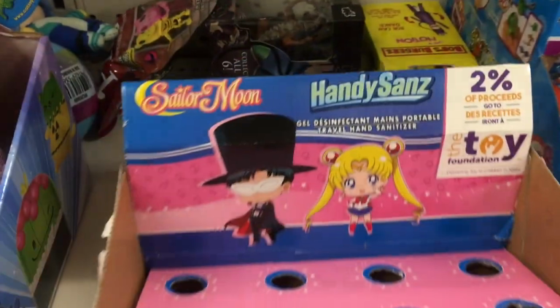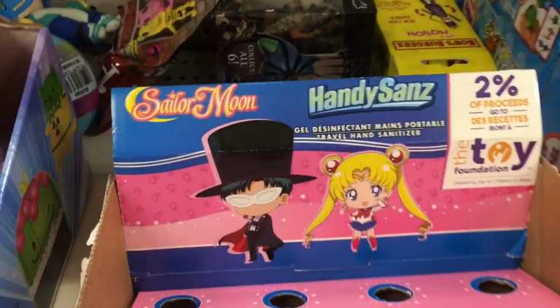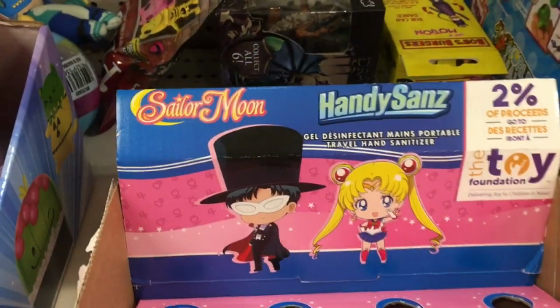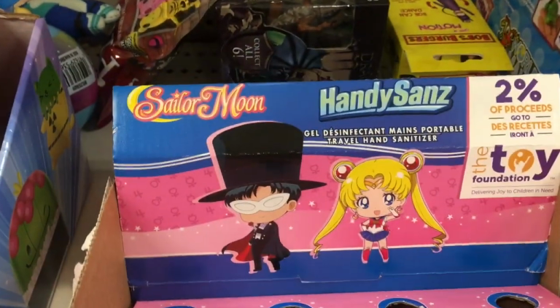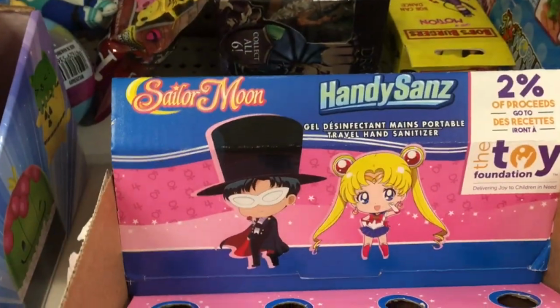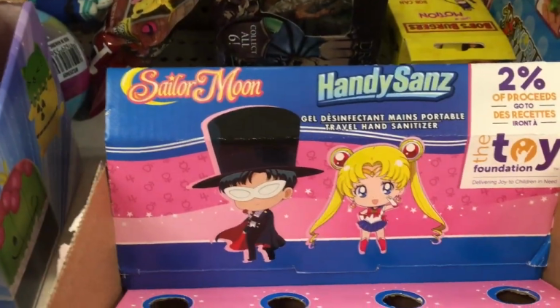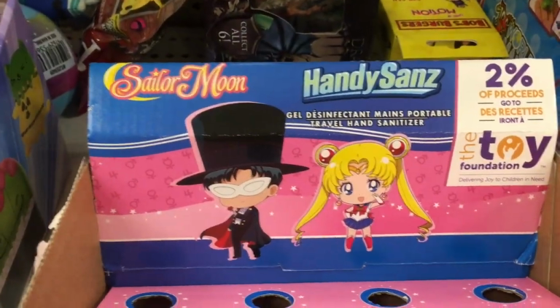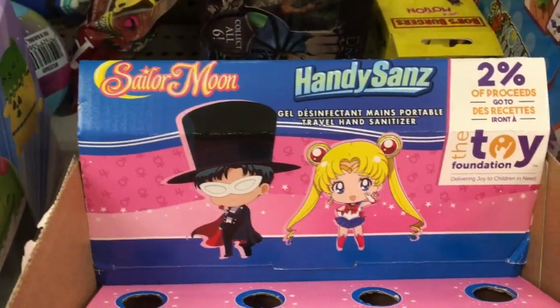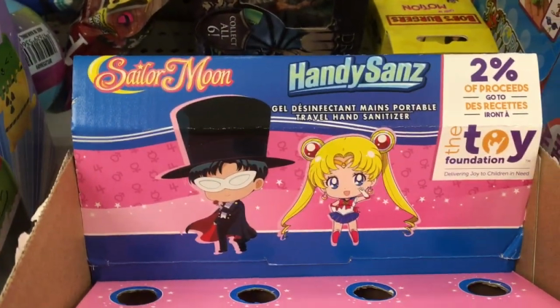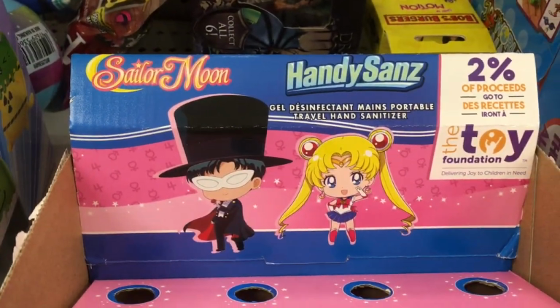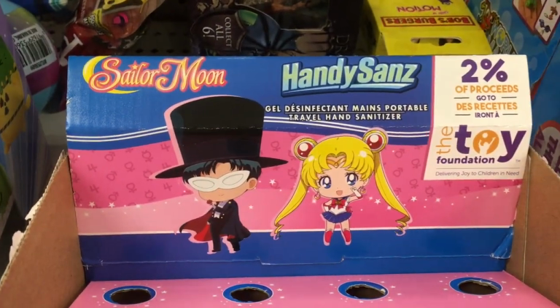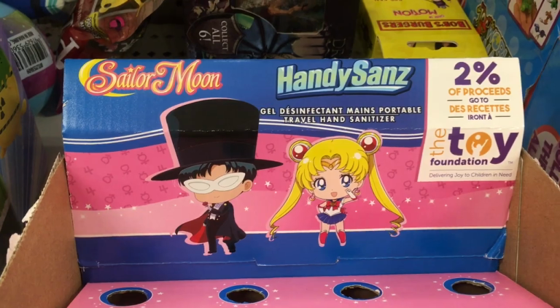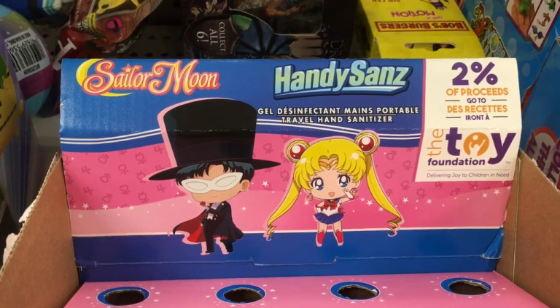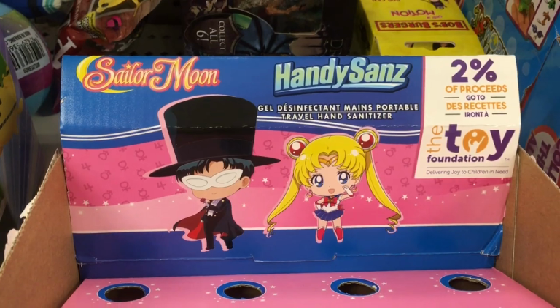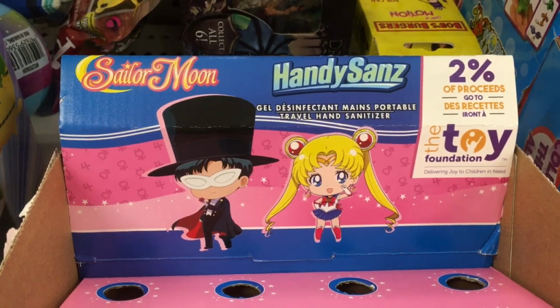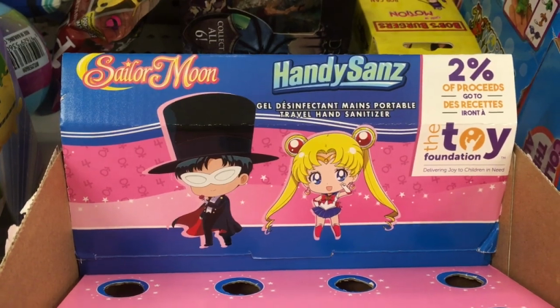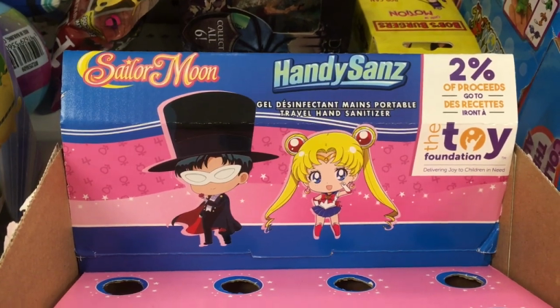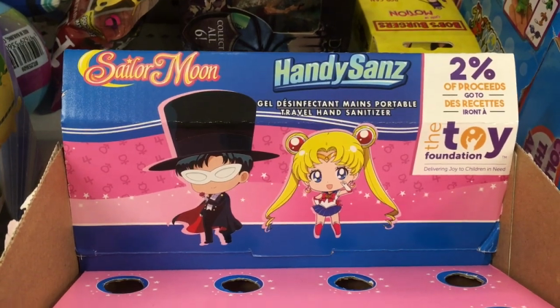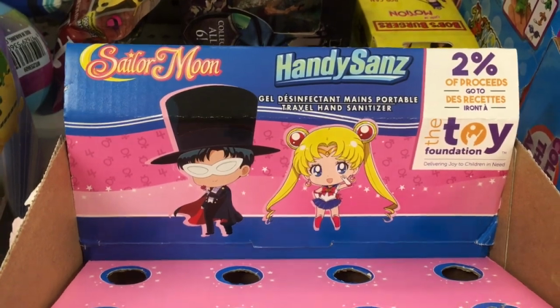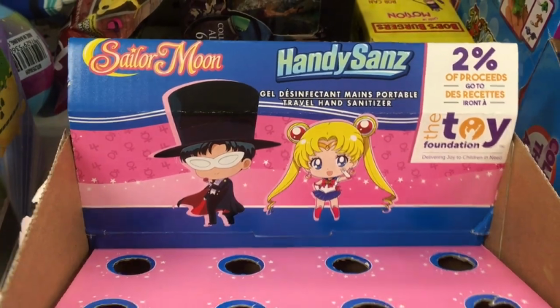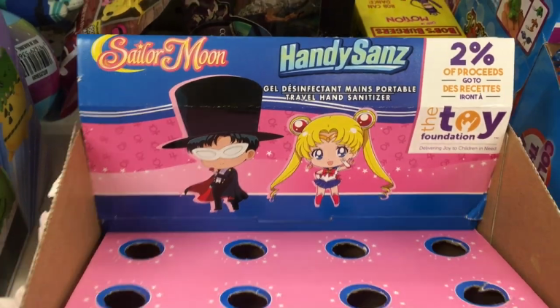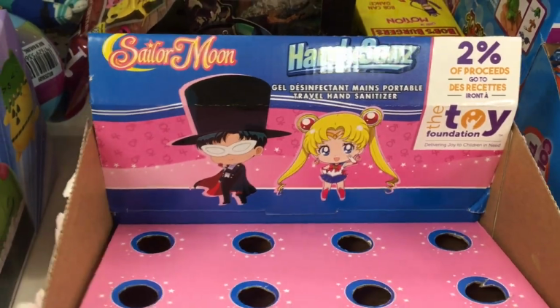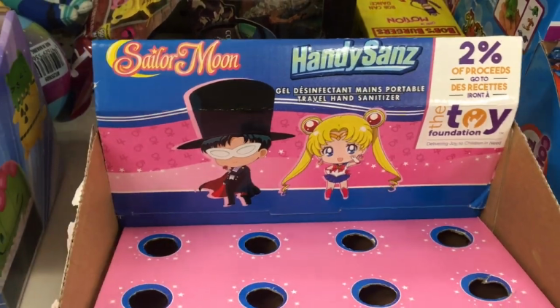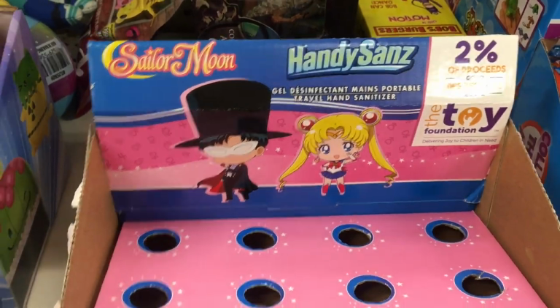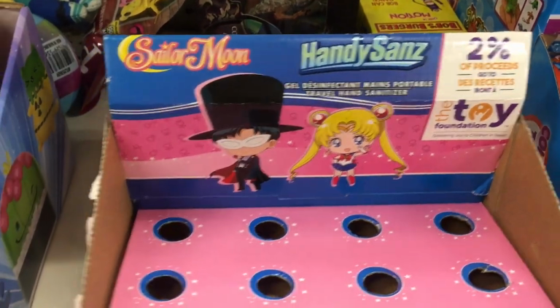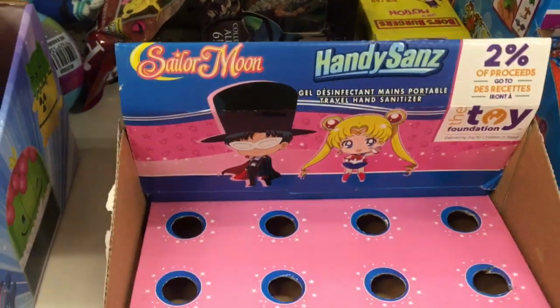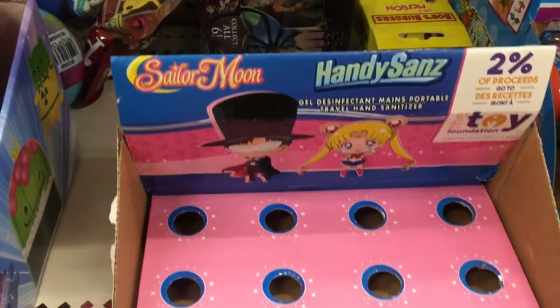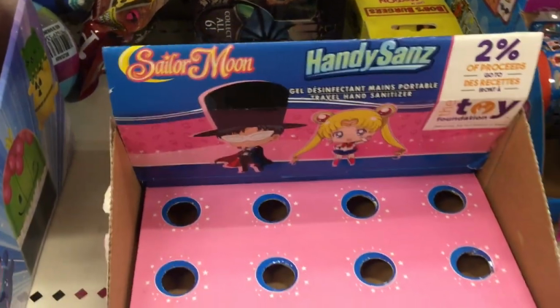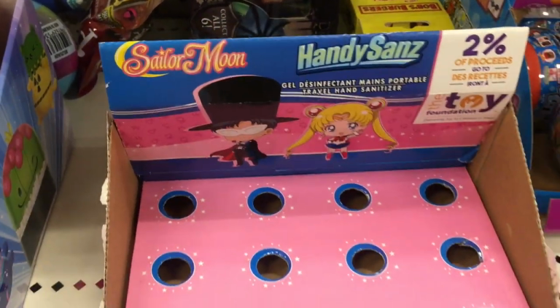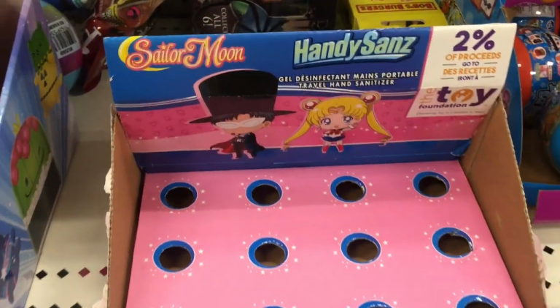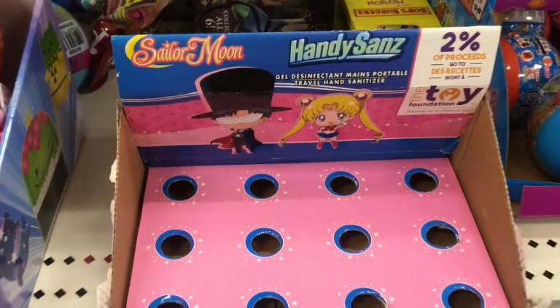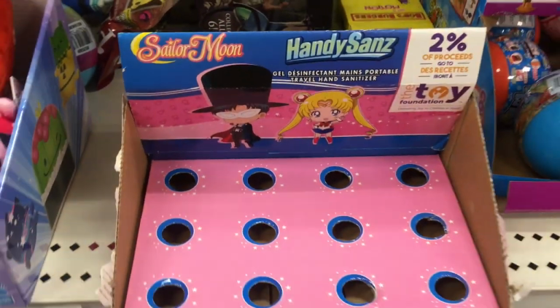And then I passed by this, but they have hand sanitizer themed to Sailor Moon — what? It's just an empty box.